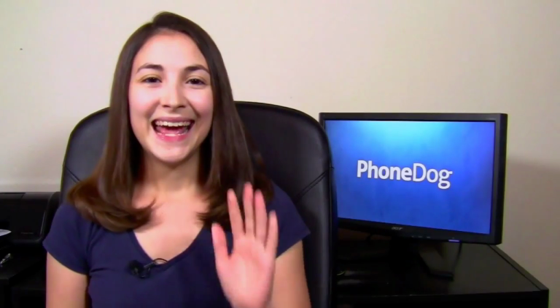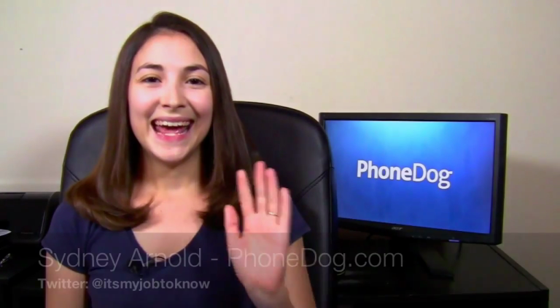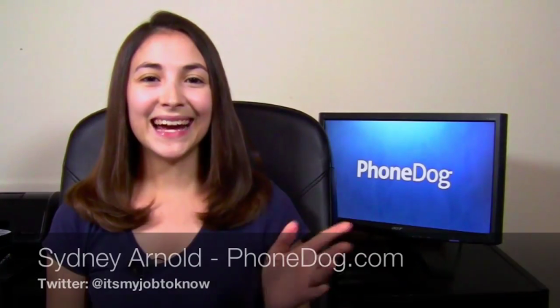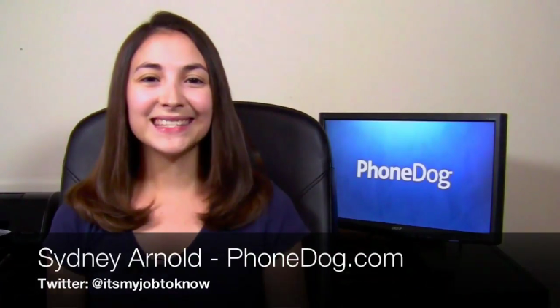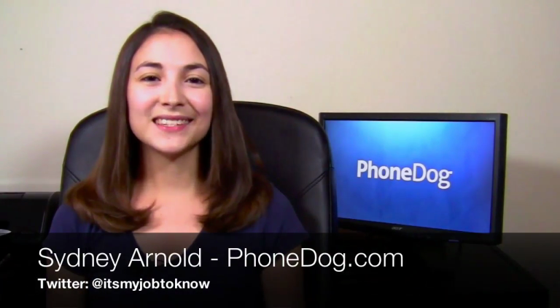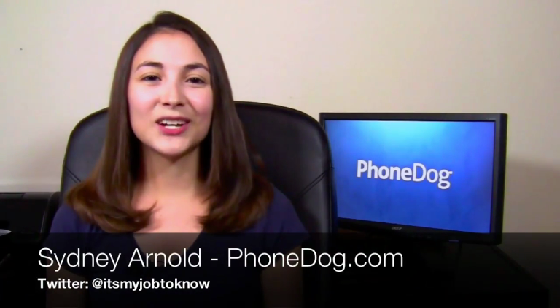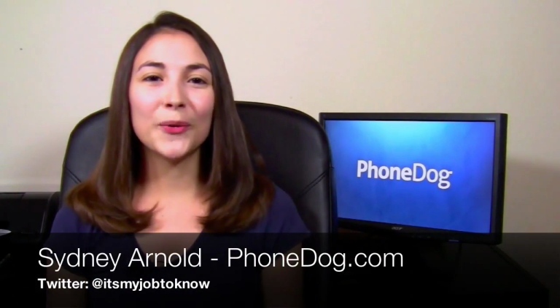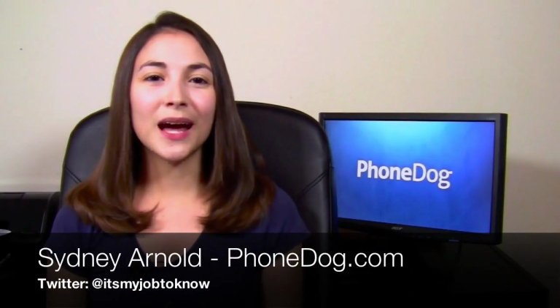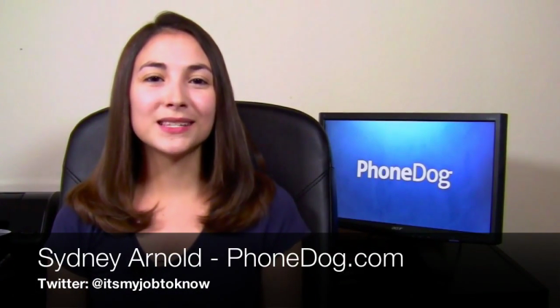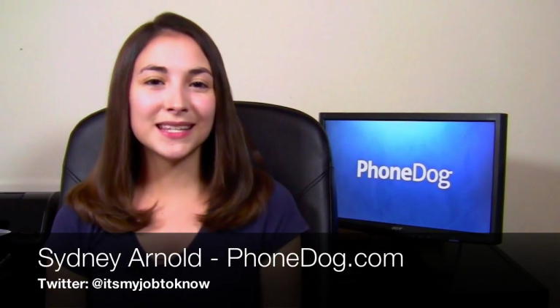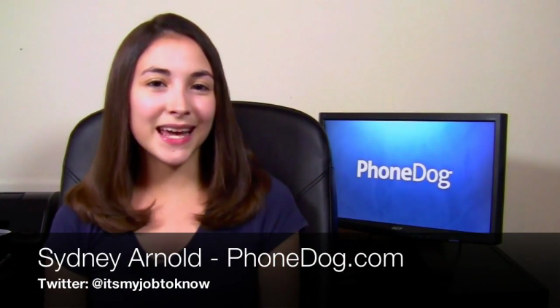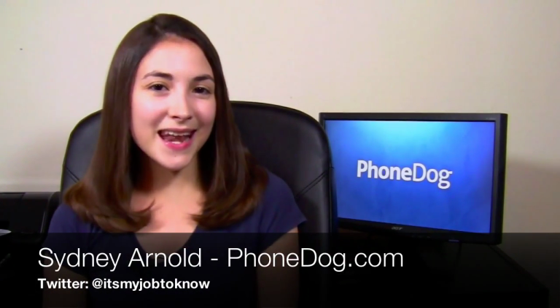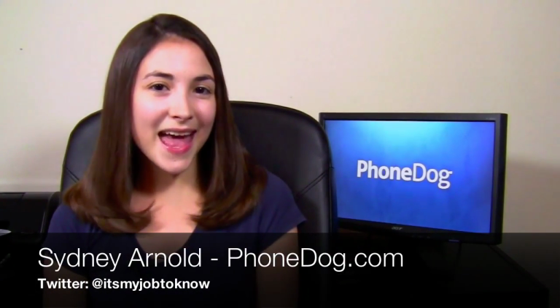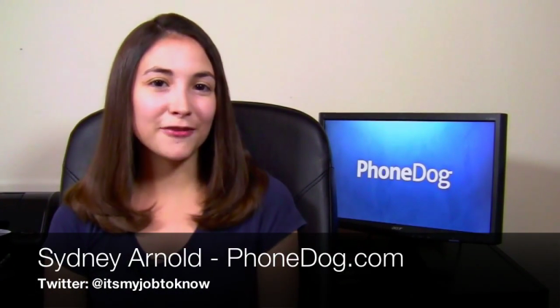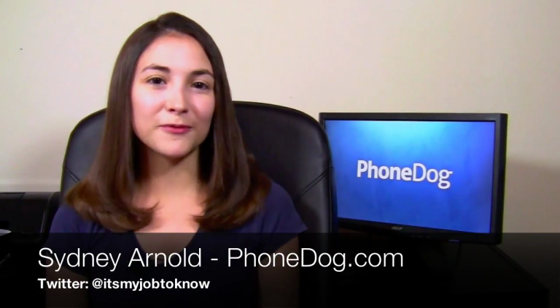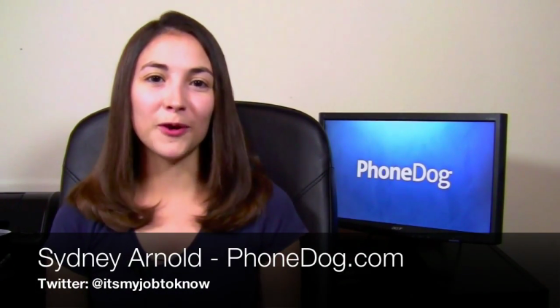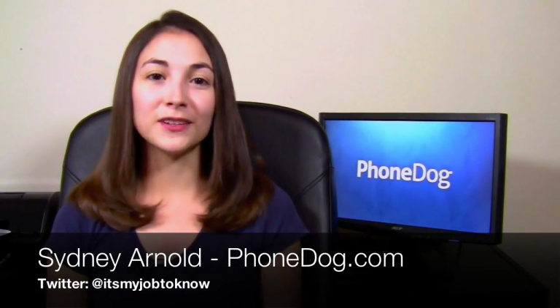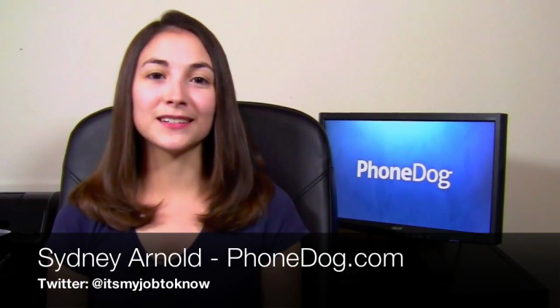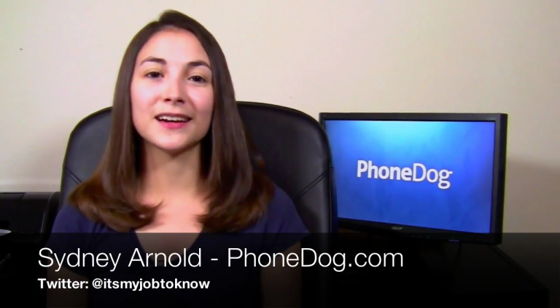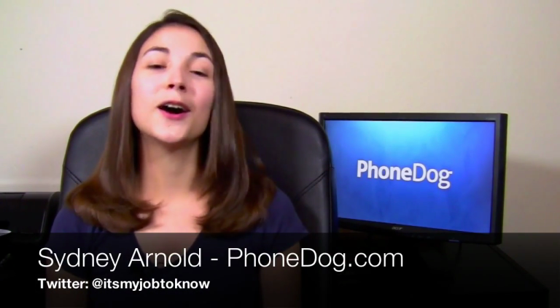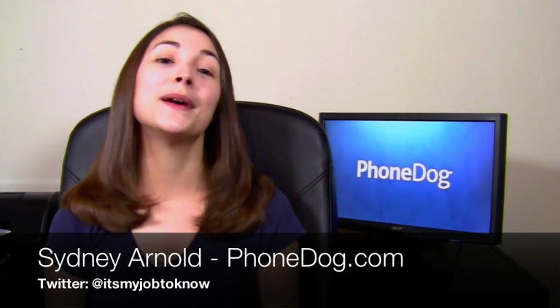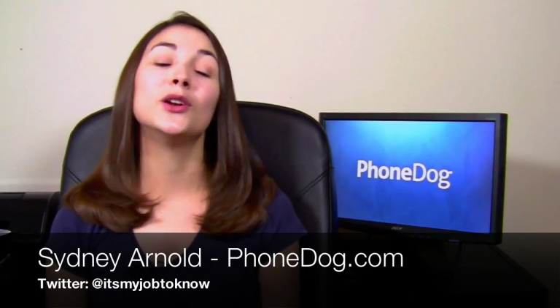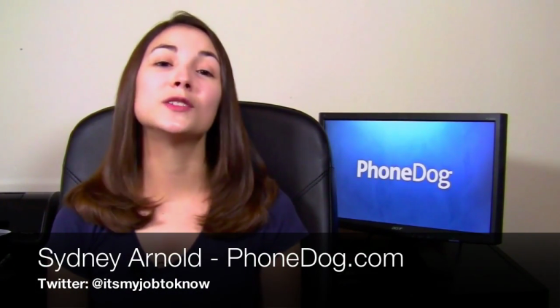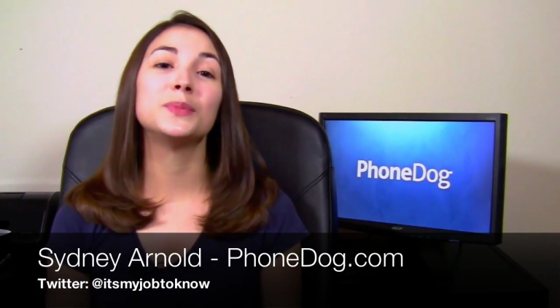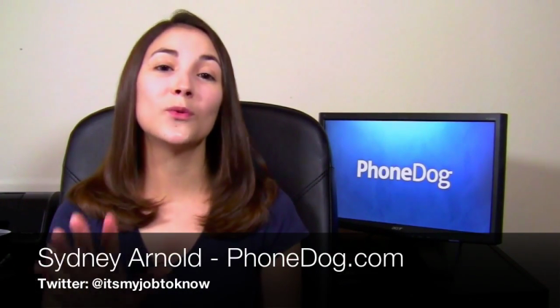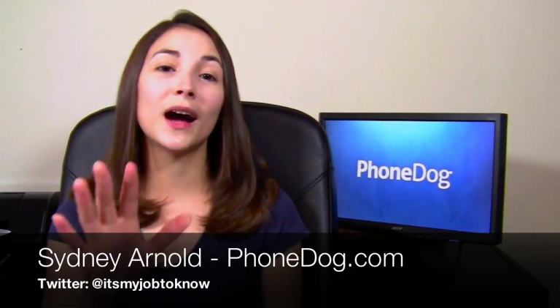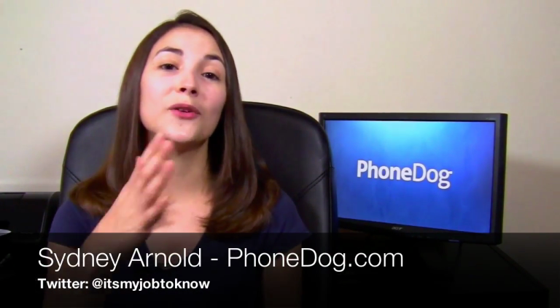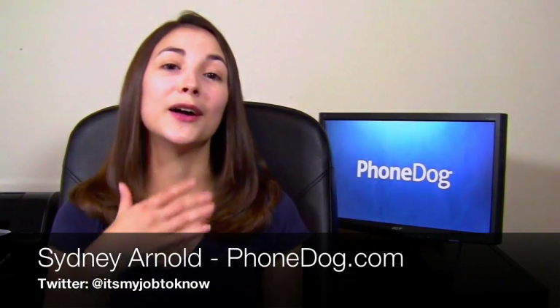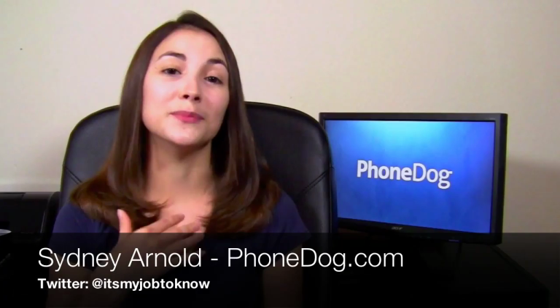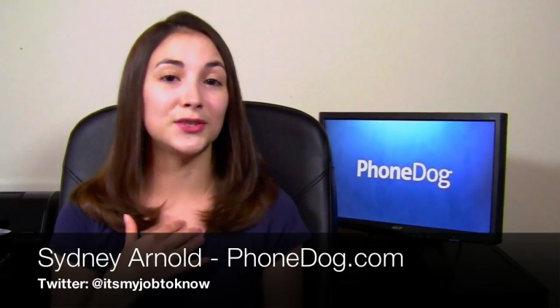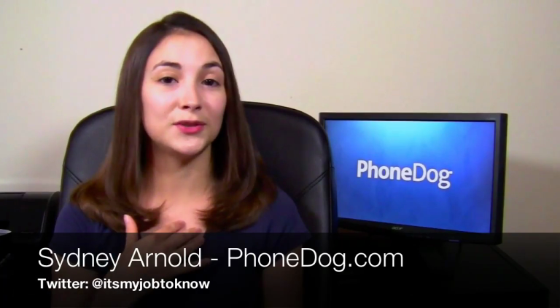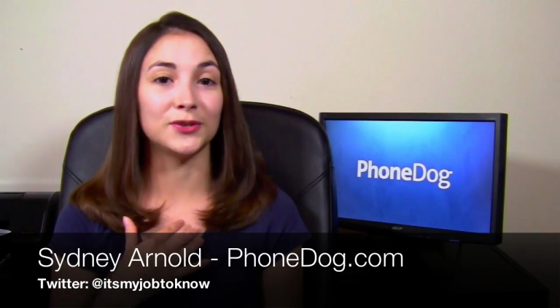Hey guys, how's it going? I'm Sydney from phonedoc.com. I know it's been a while — I've missed you too.